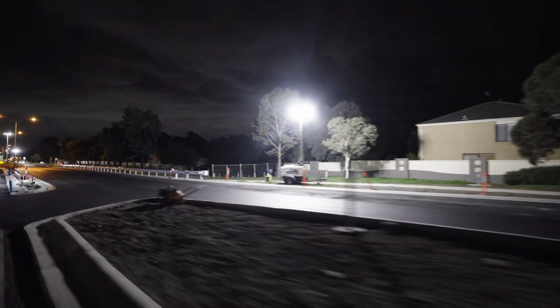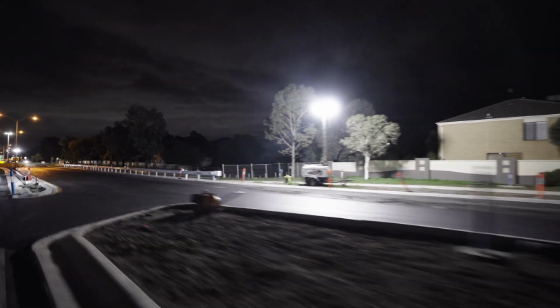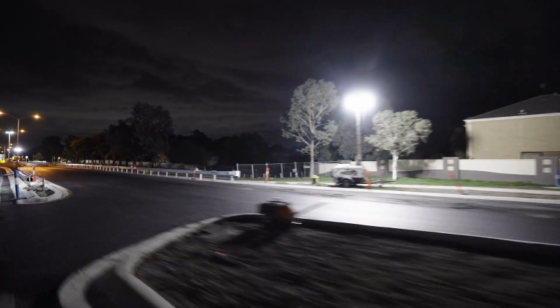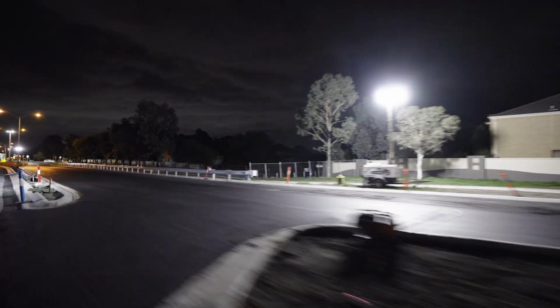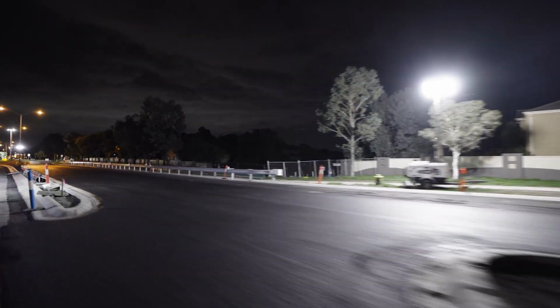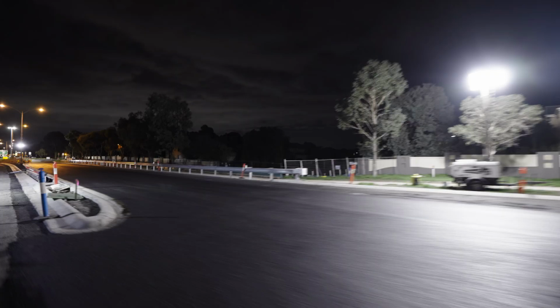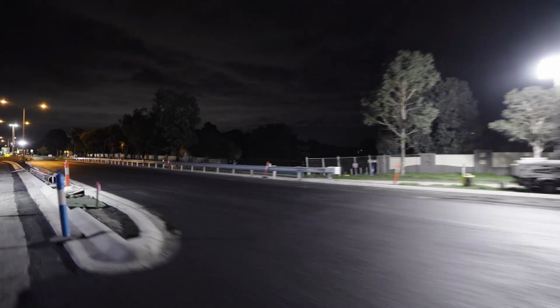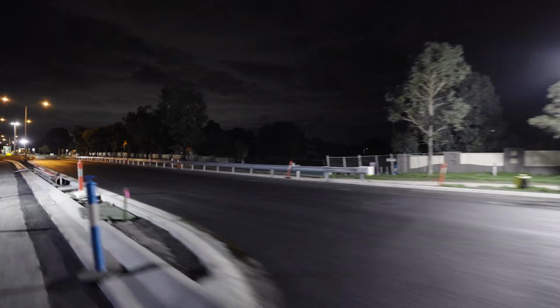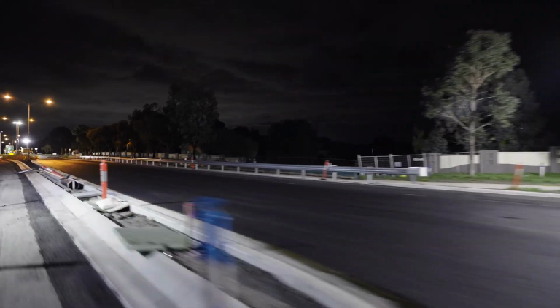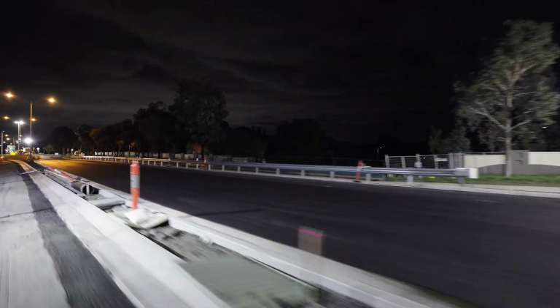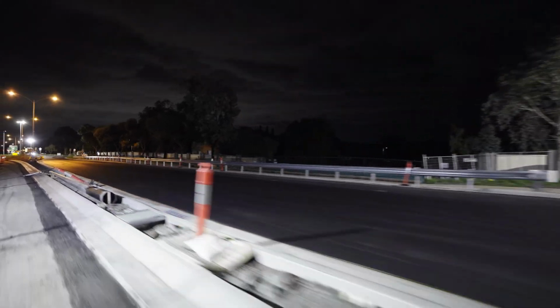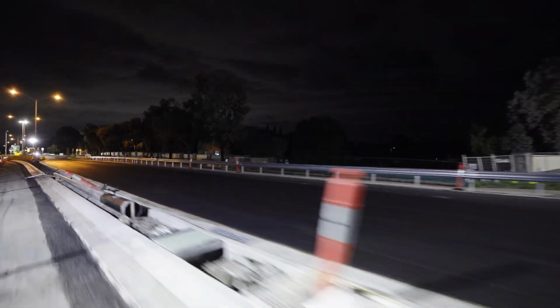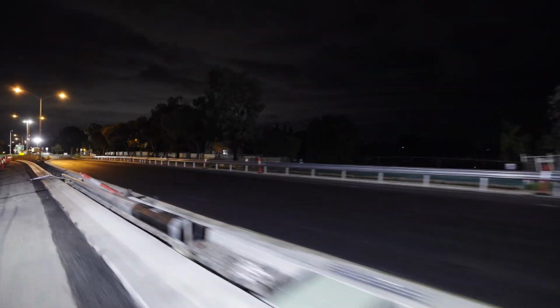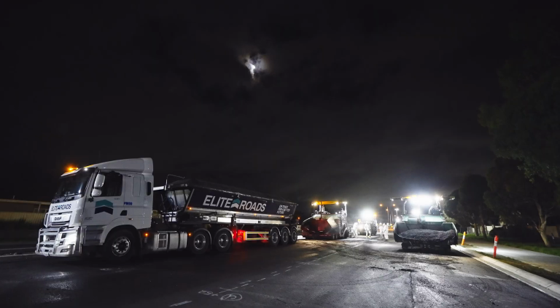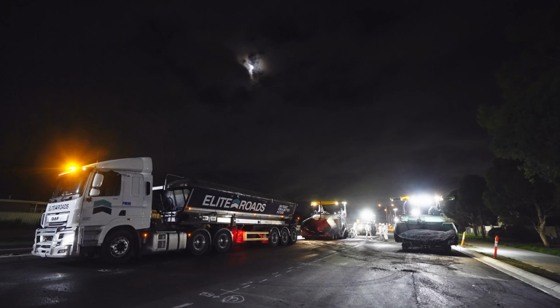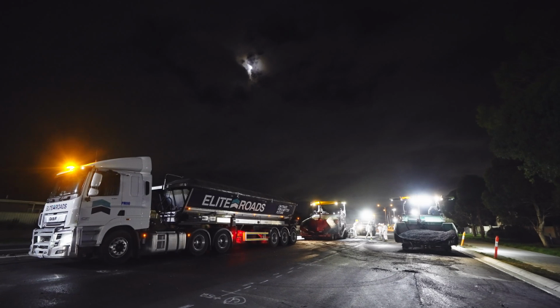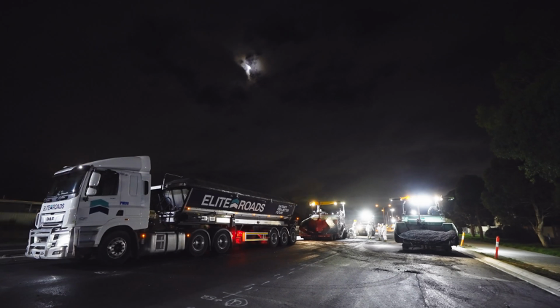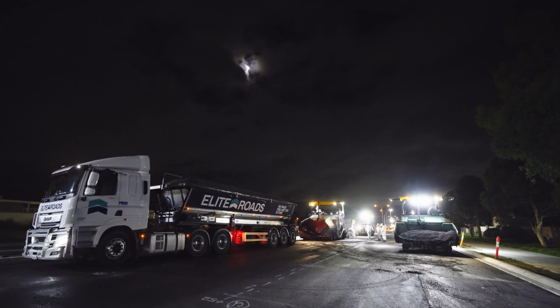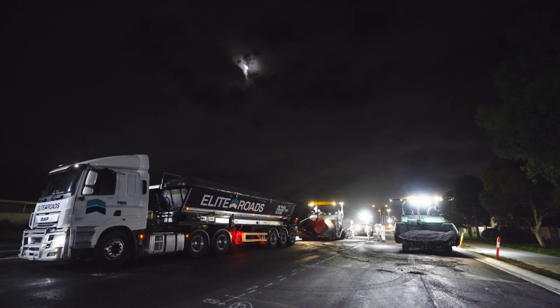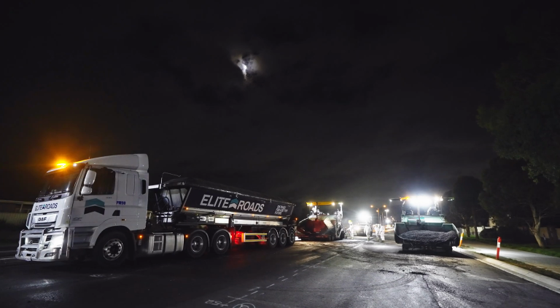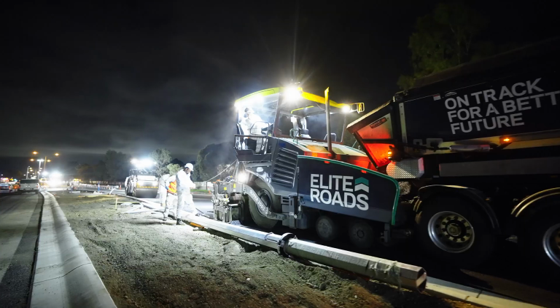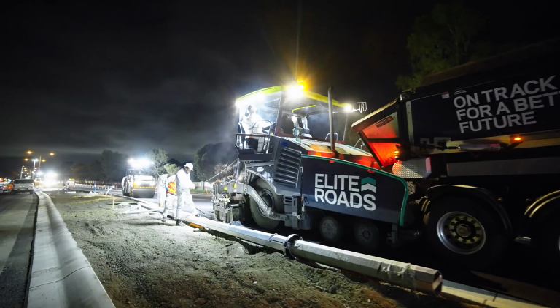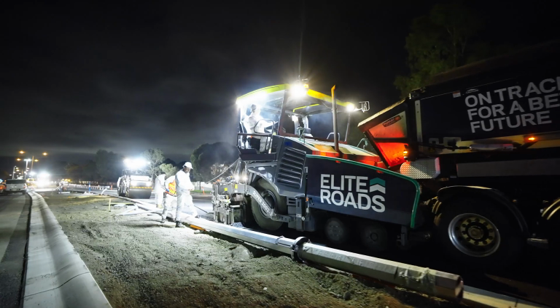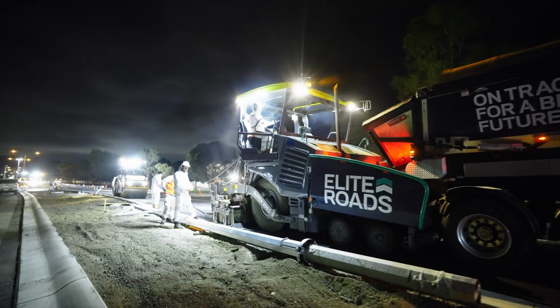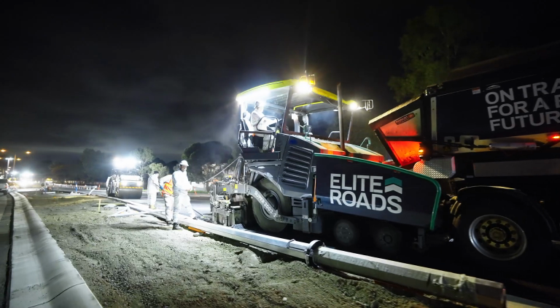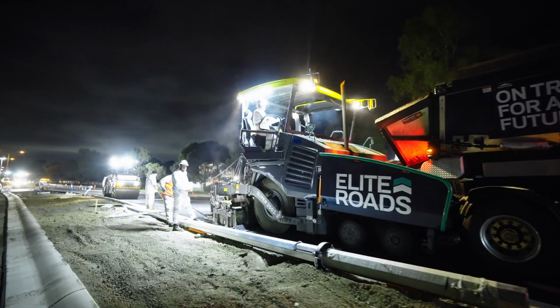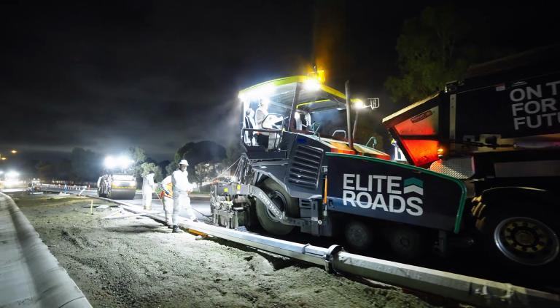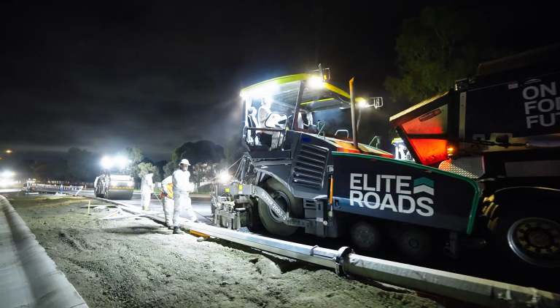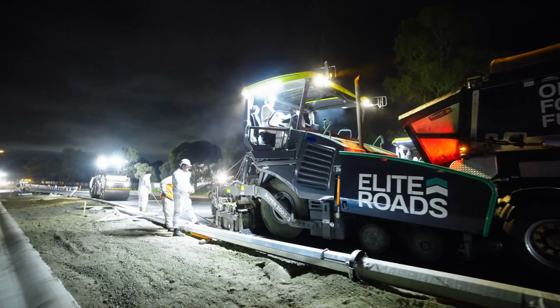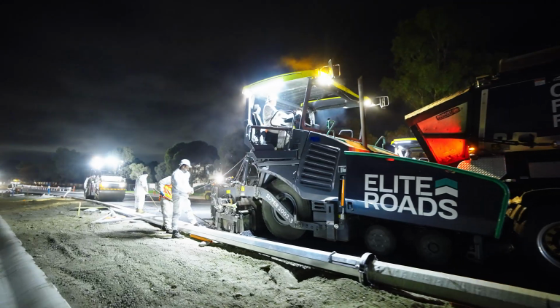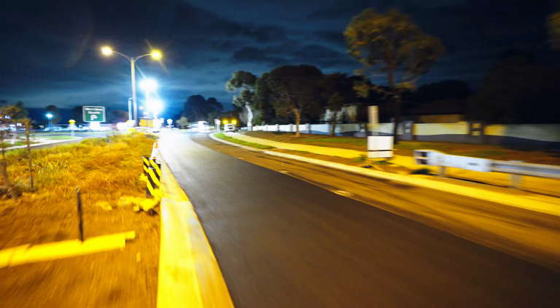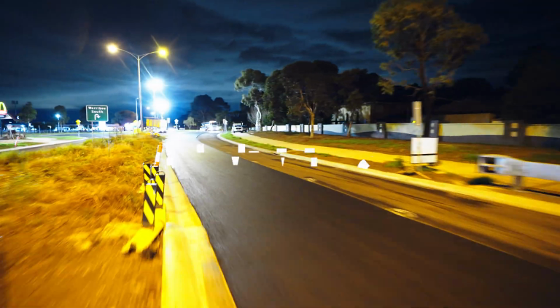Elite Roads: transforming infrastructure for safer, smoother journeys in your community.